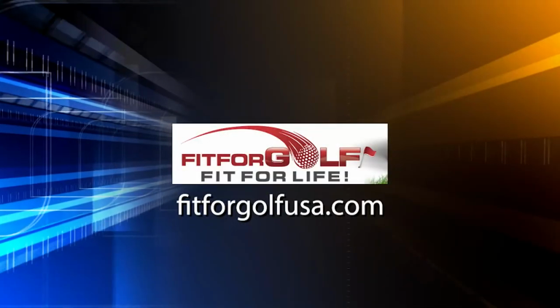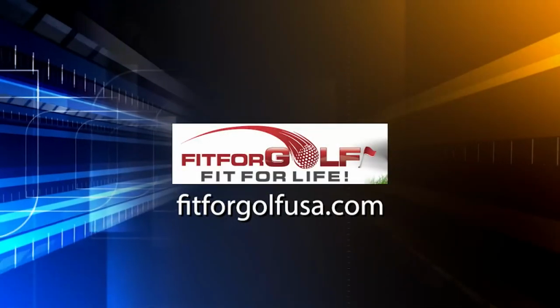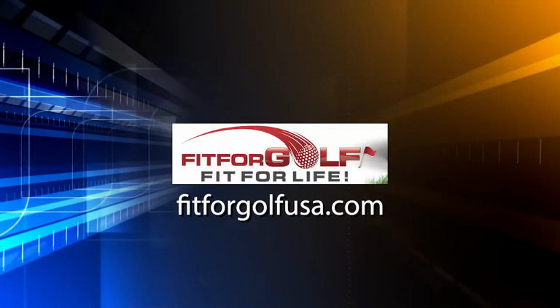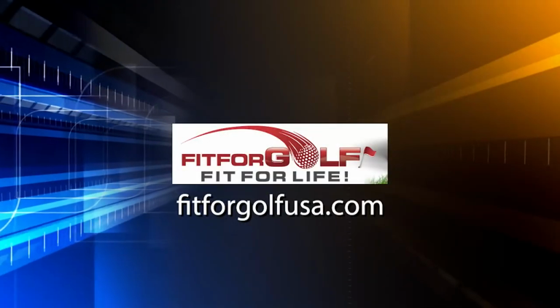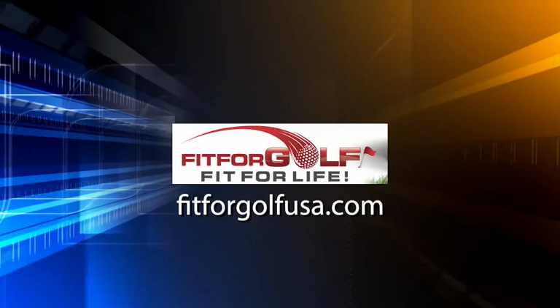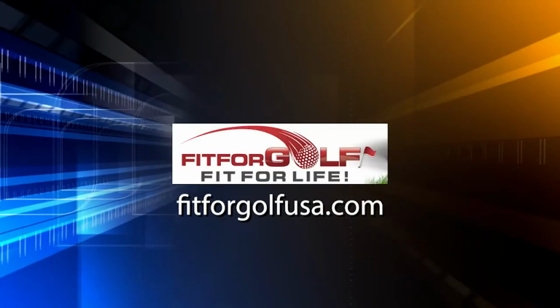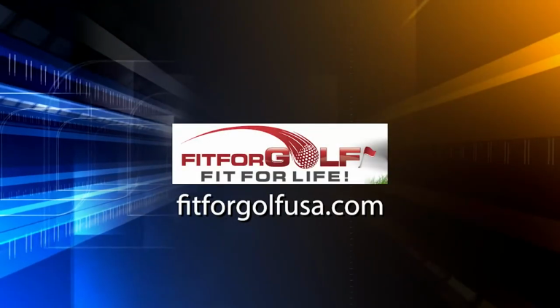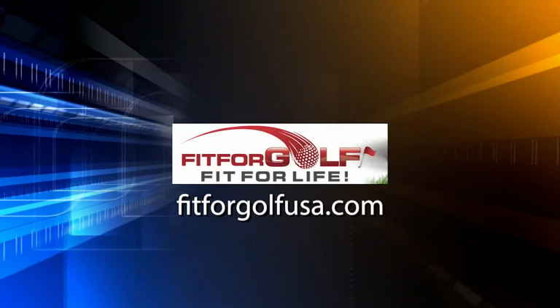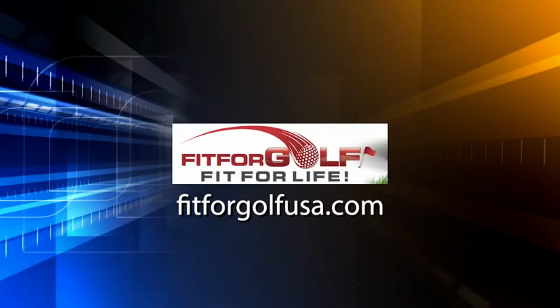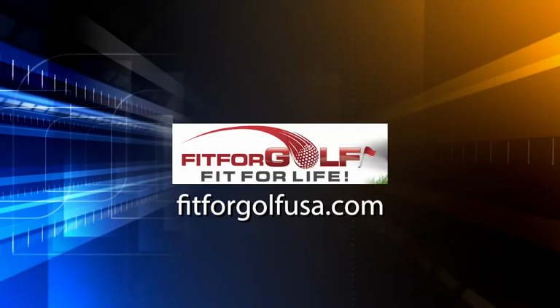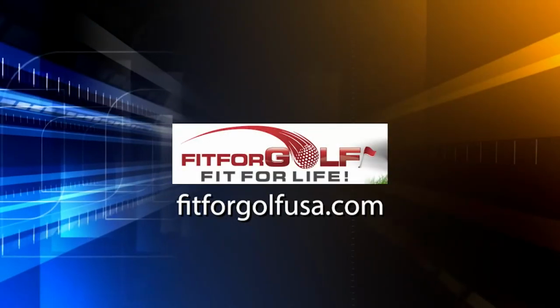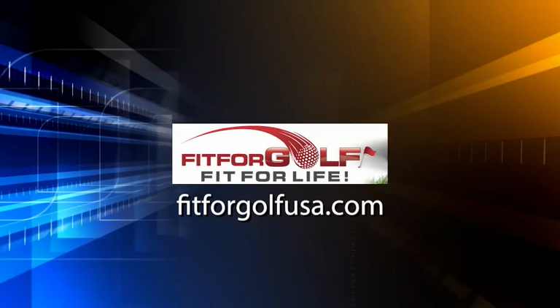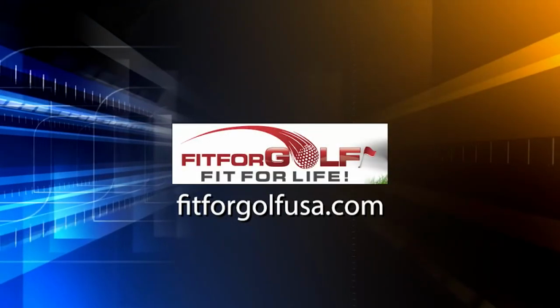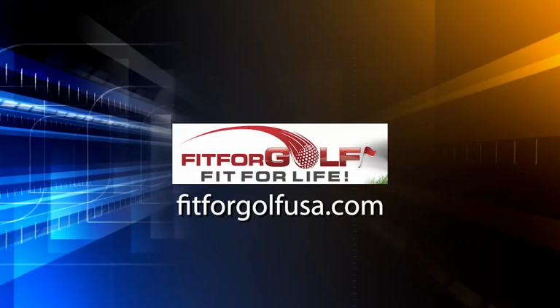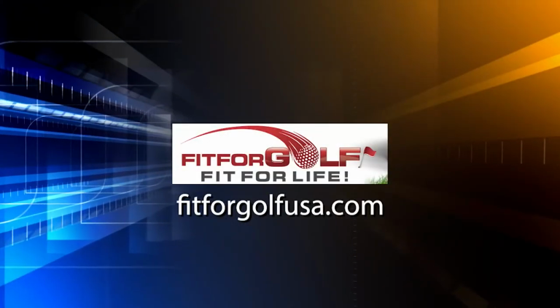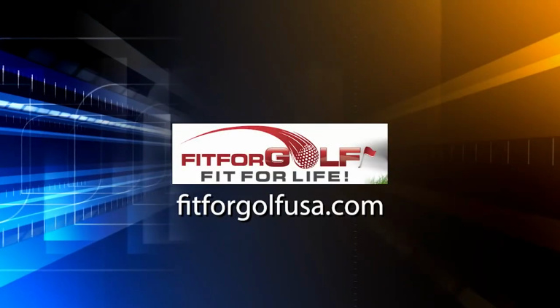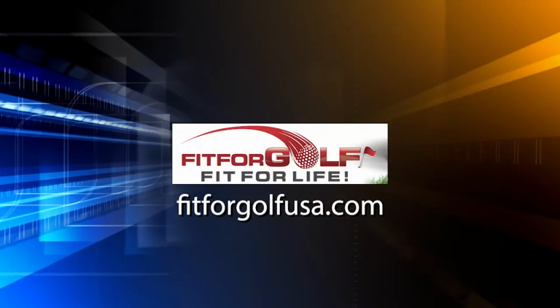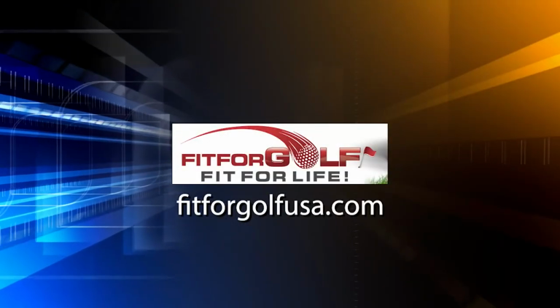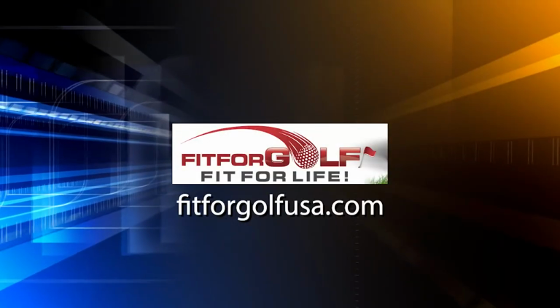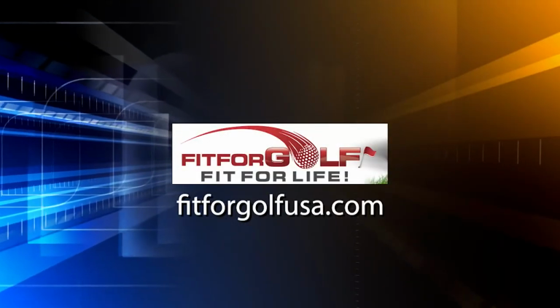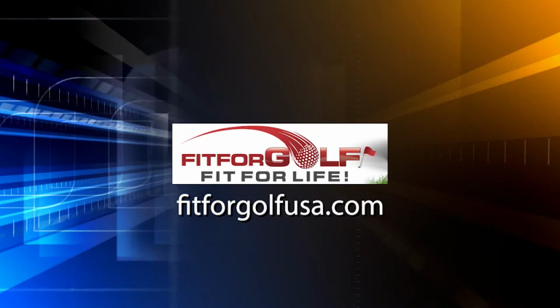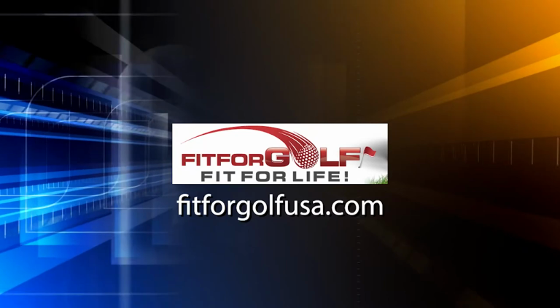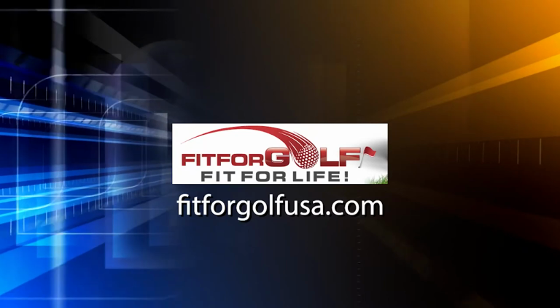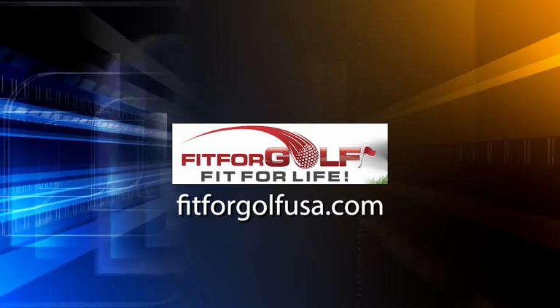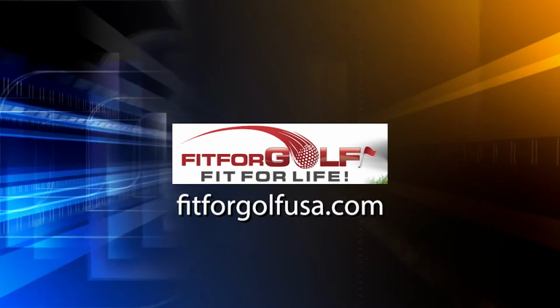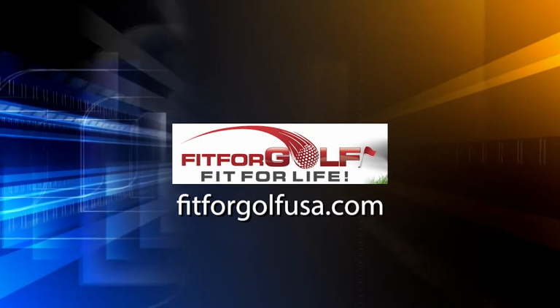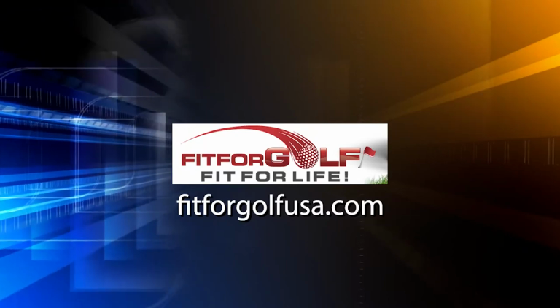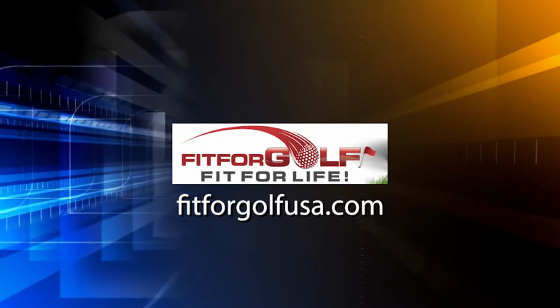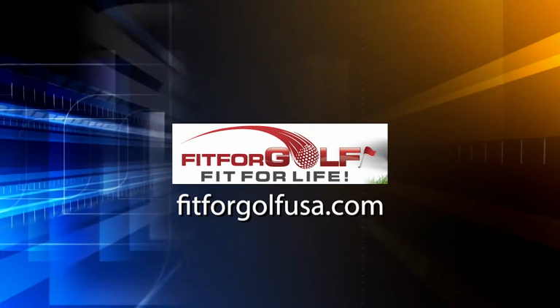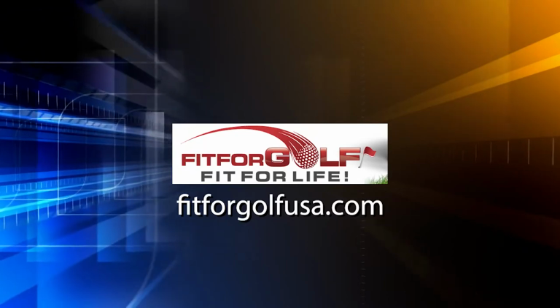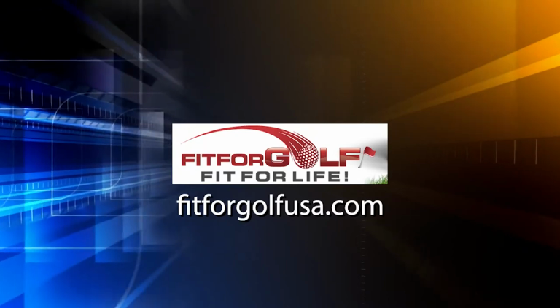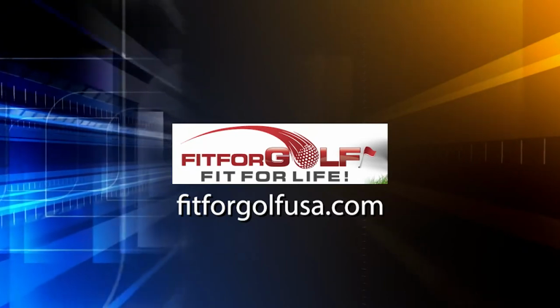For those exercises and more, go visit my website, fitforgolfusa.com.